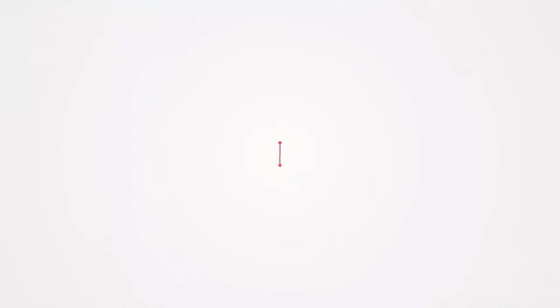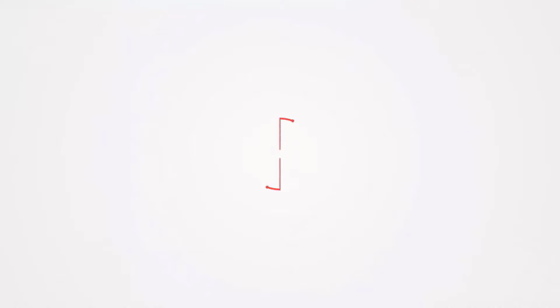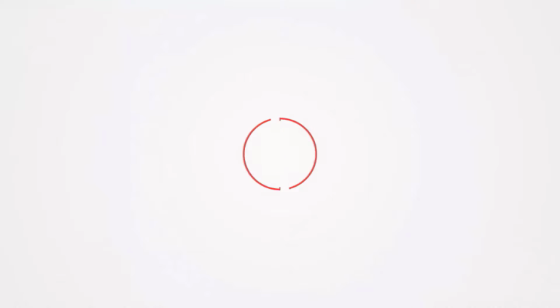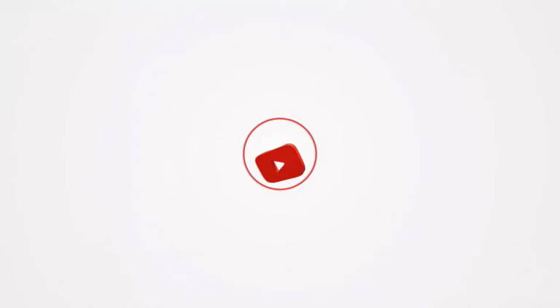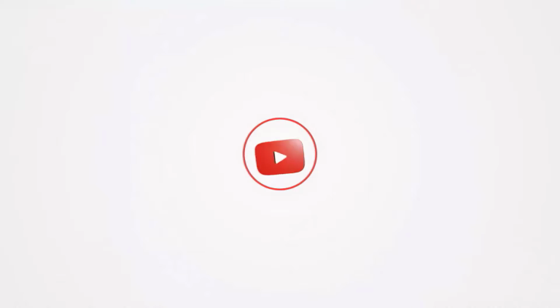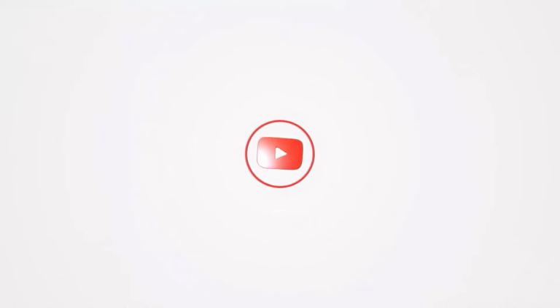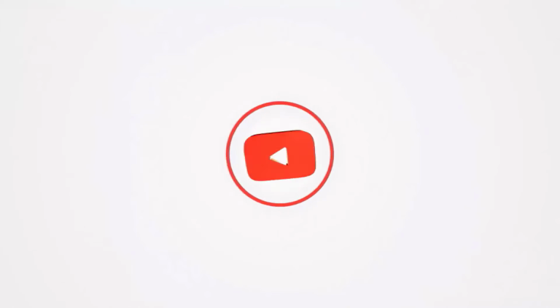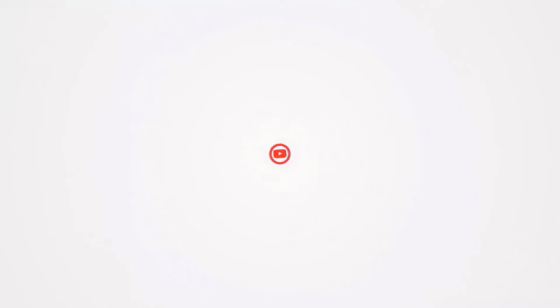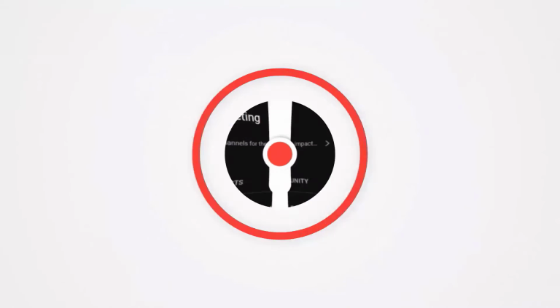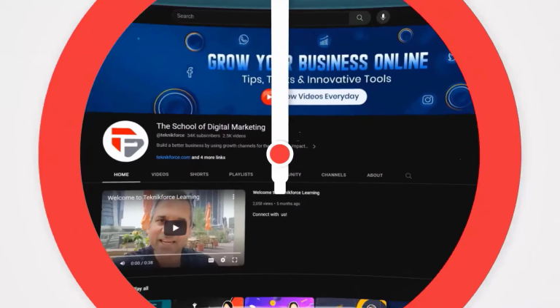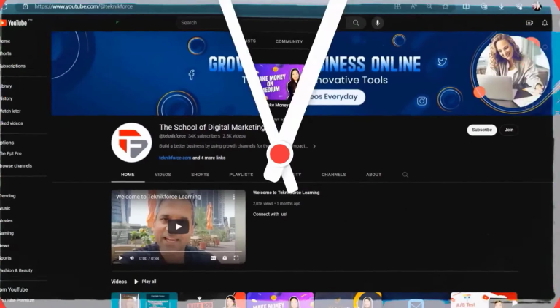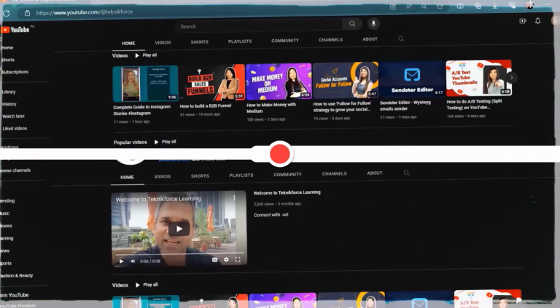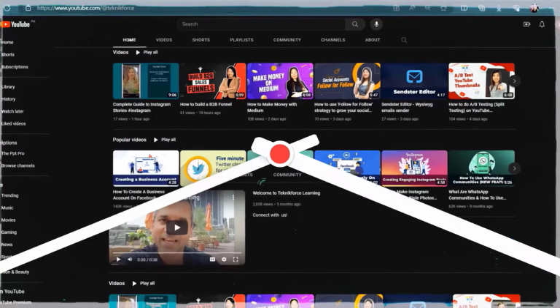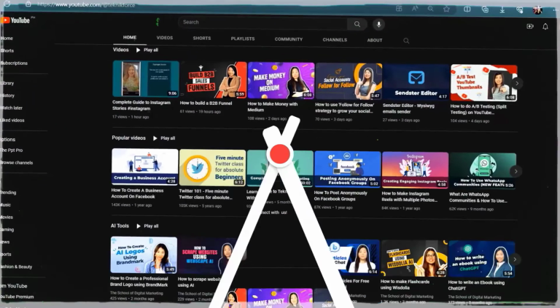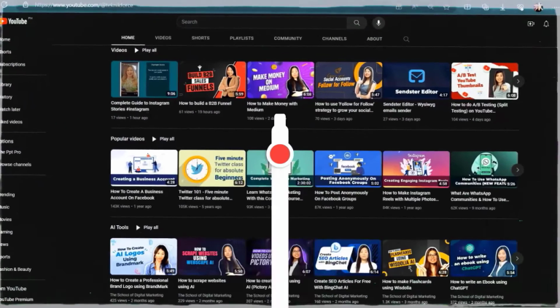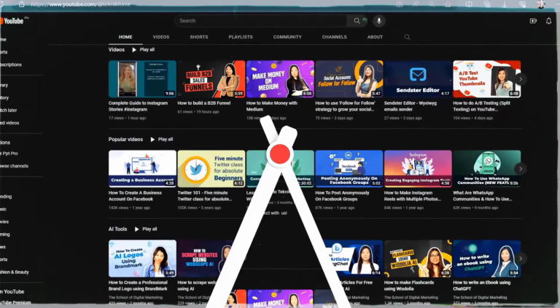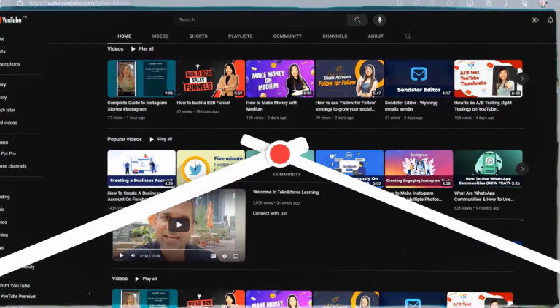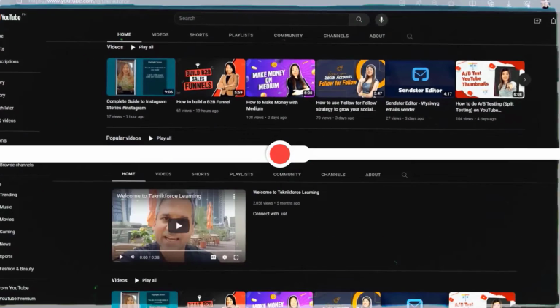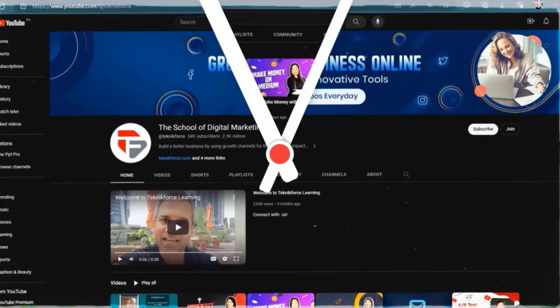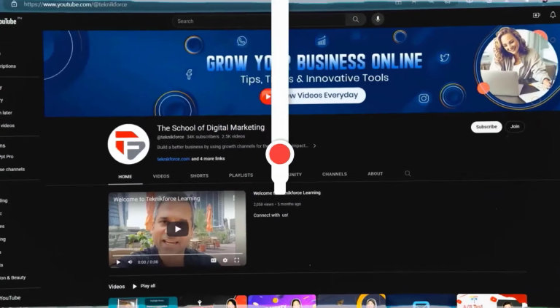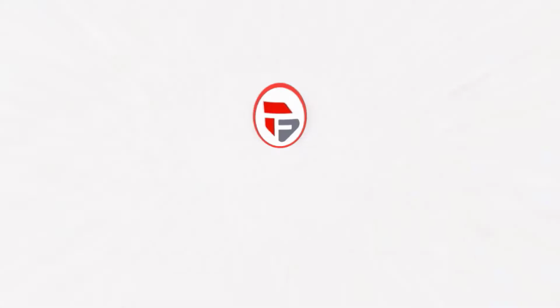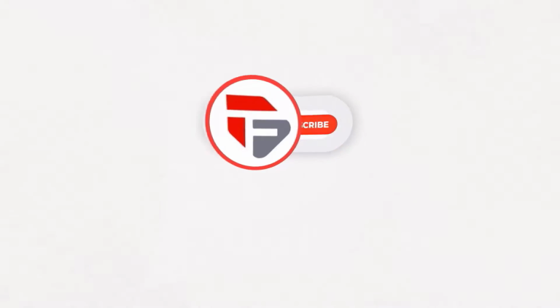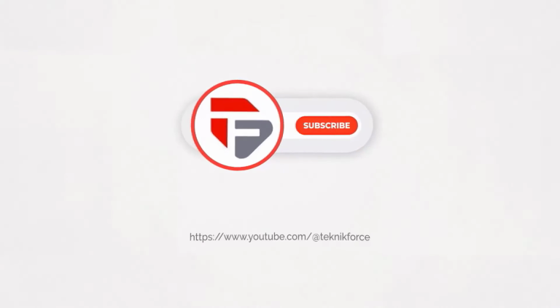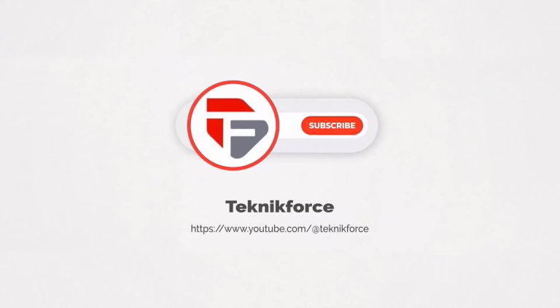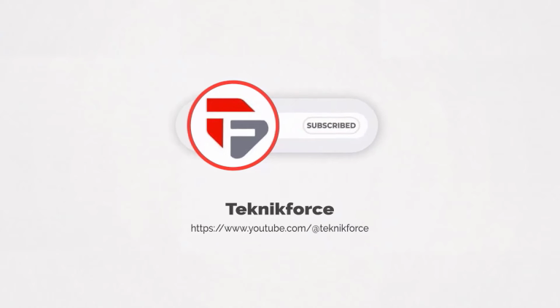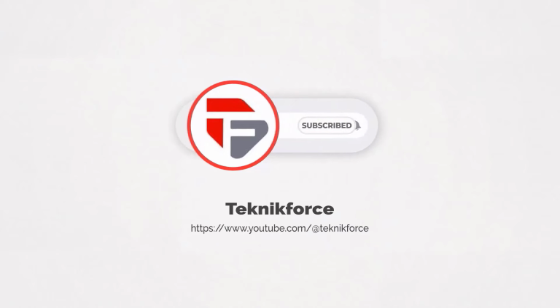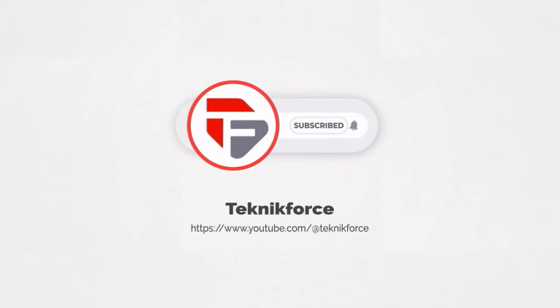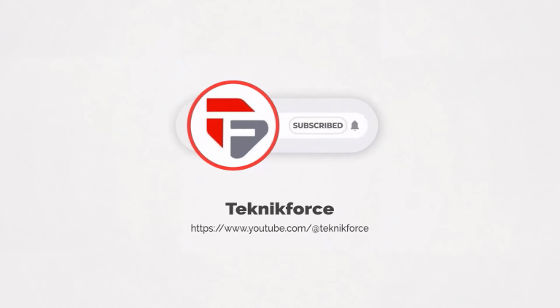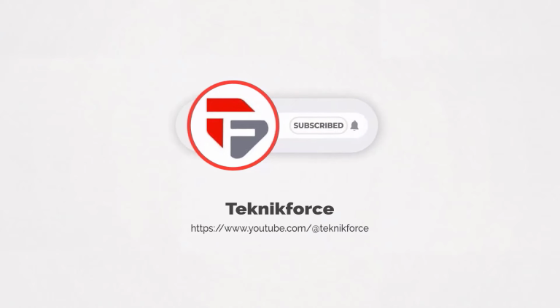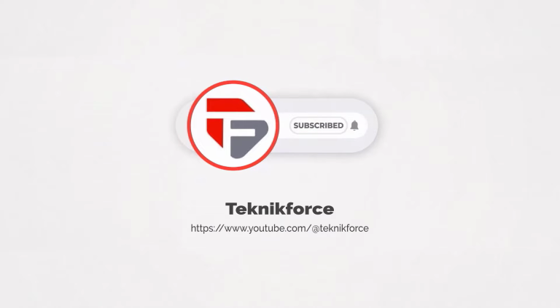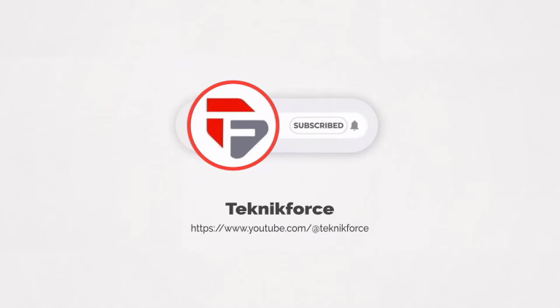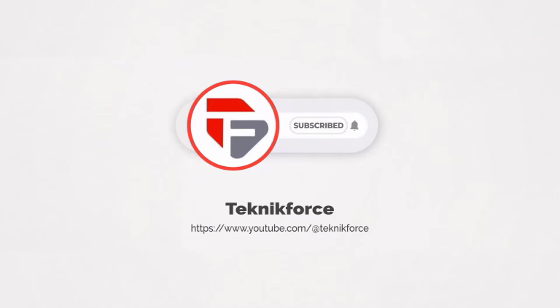Welcome to our channel. We are TechnicForce and we help grow your business online. Please hit the subscribe button to get more updates.